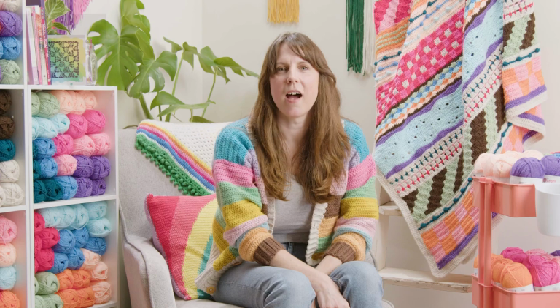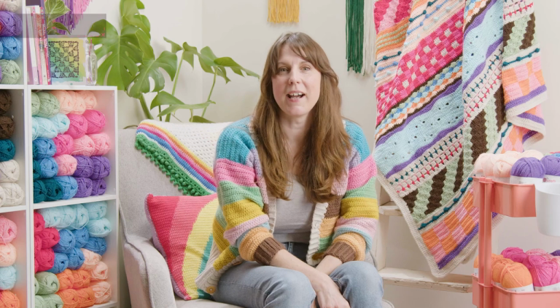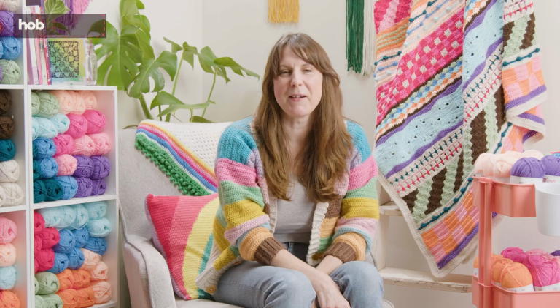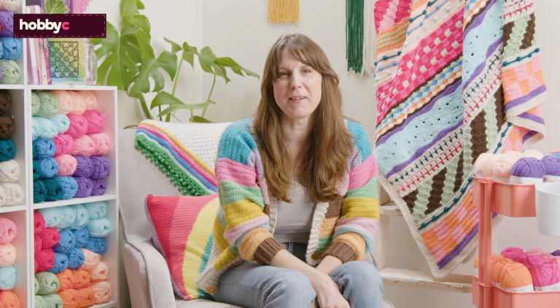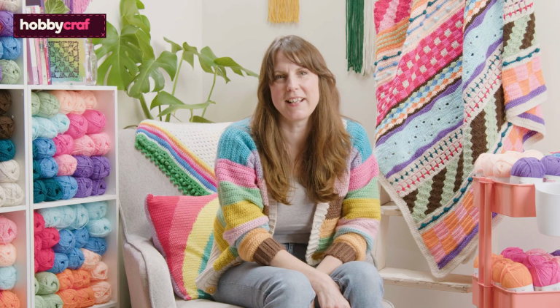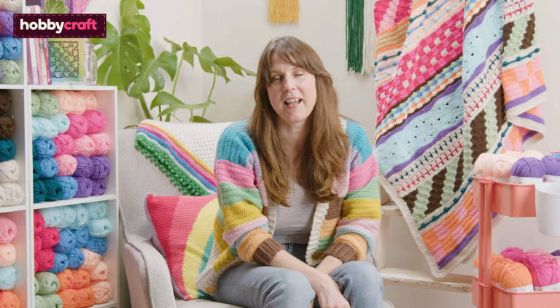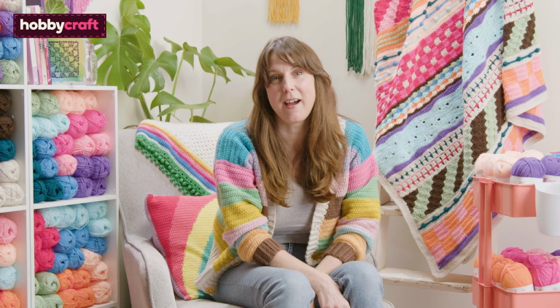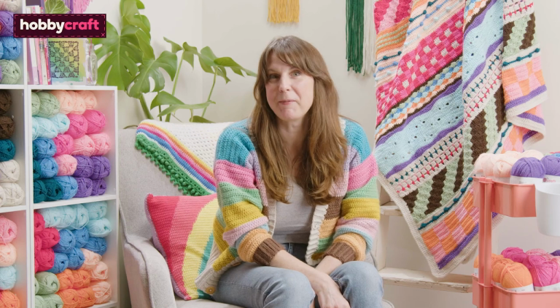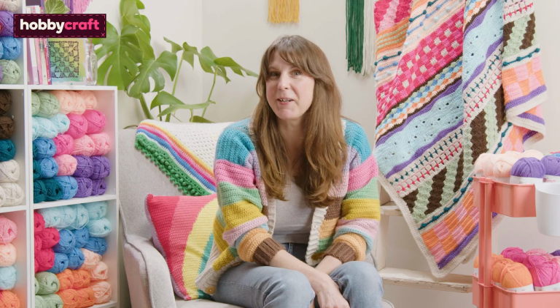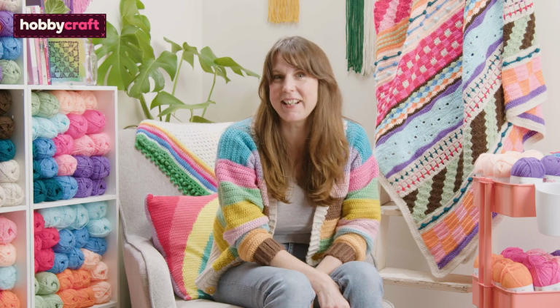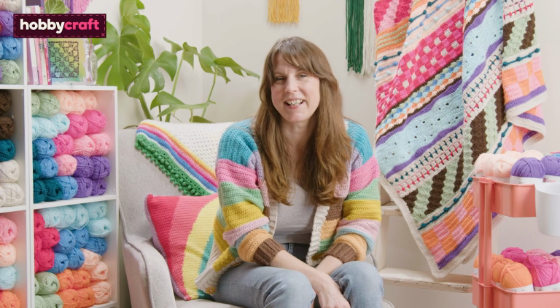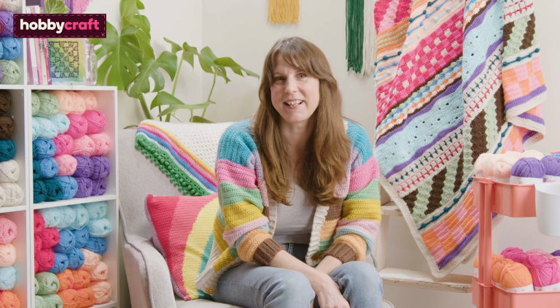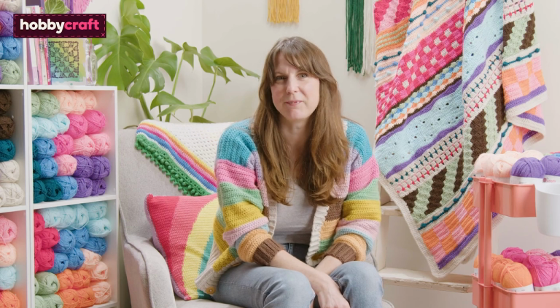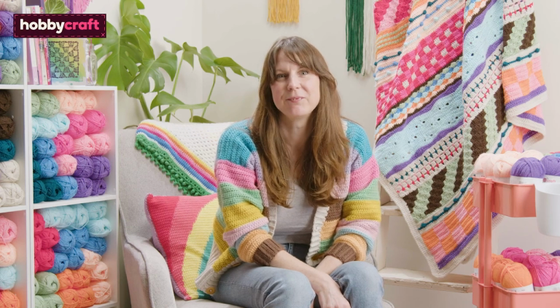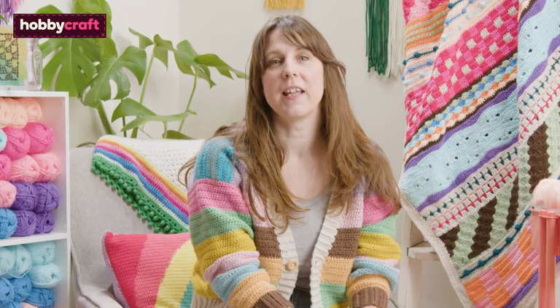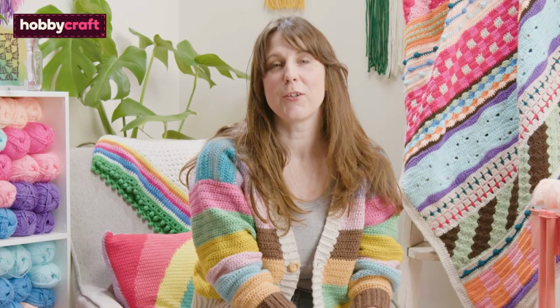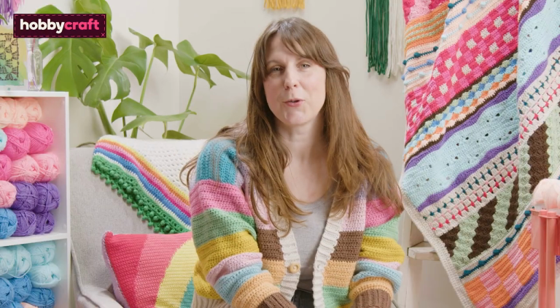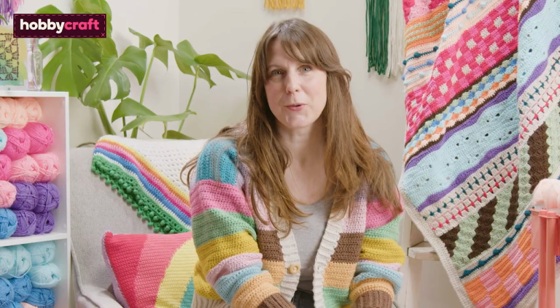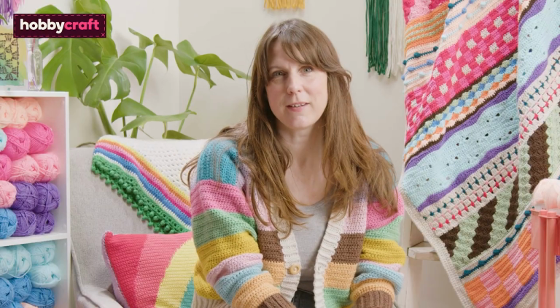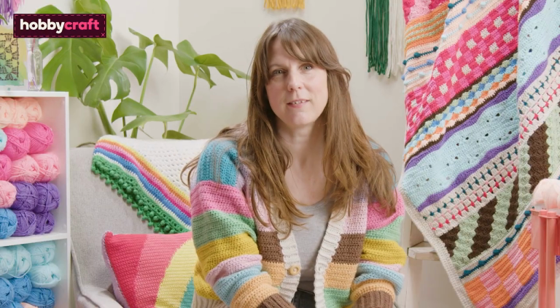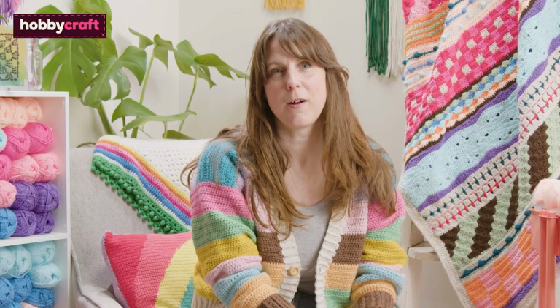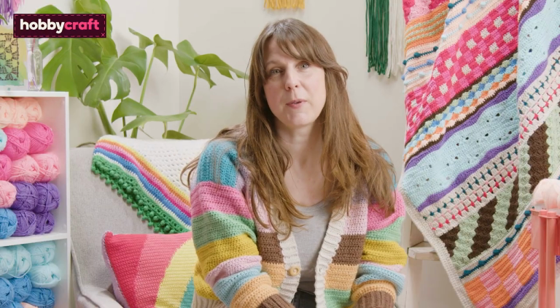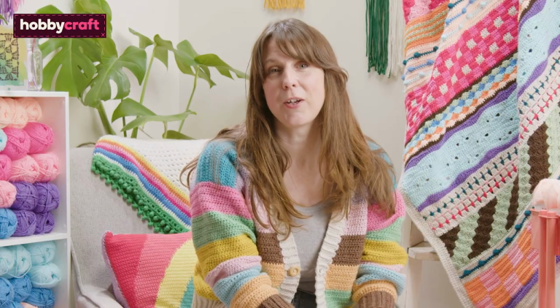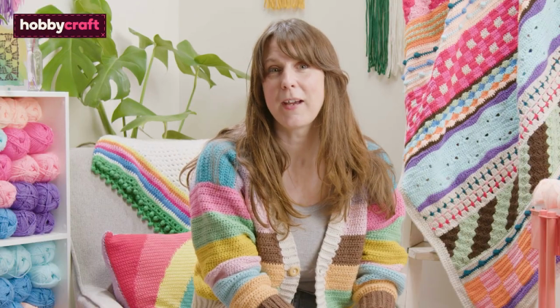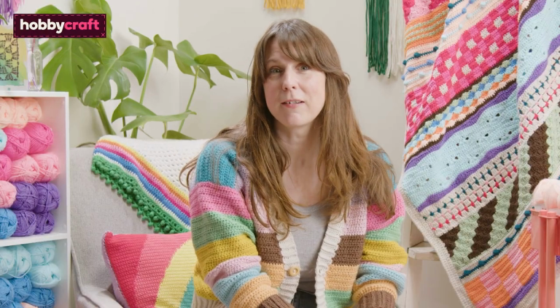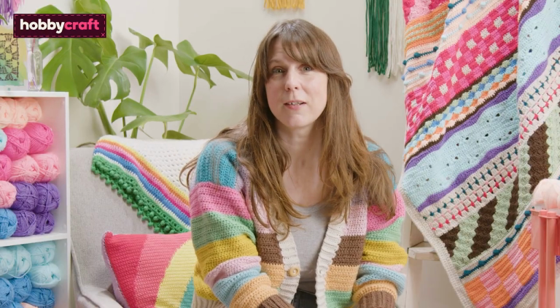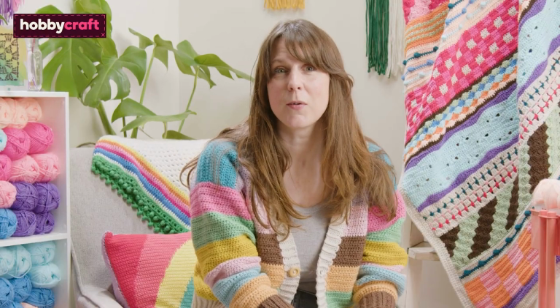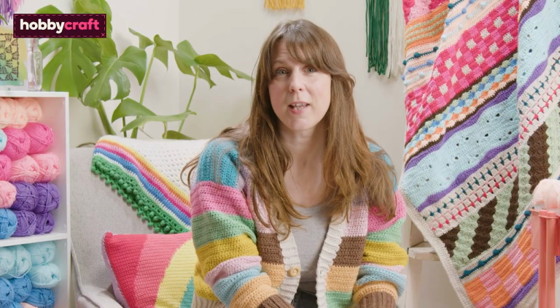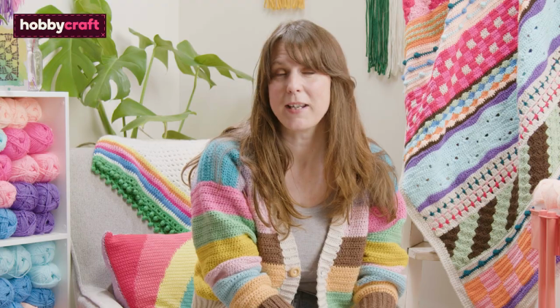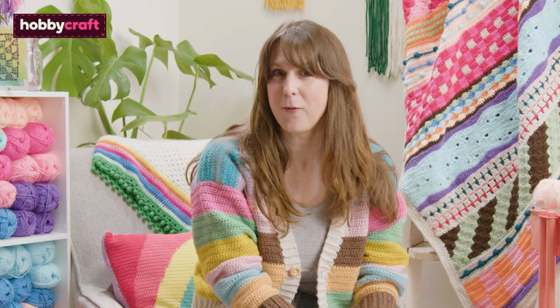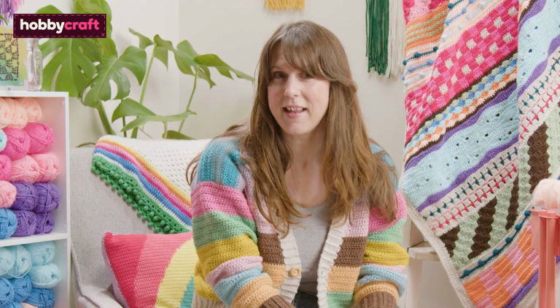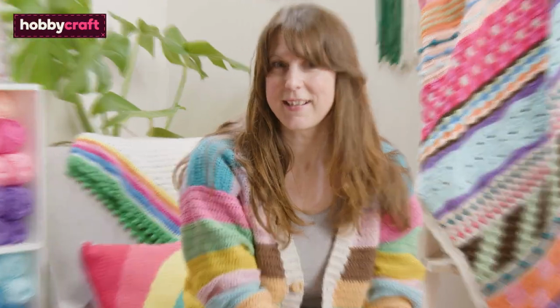Hi, I'm Rosina and I am a crochet designer. In this tutorial, I'll be showing you how to sew in your ends.